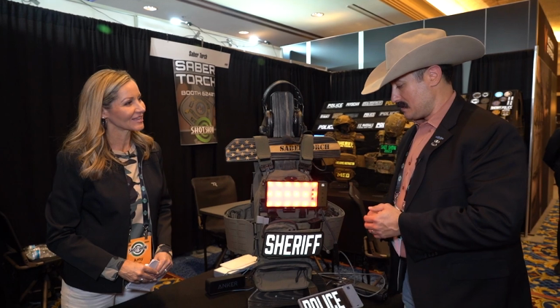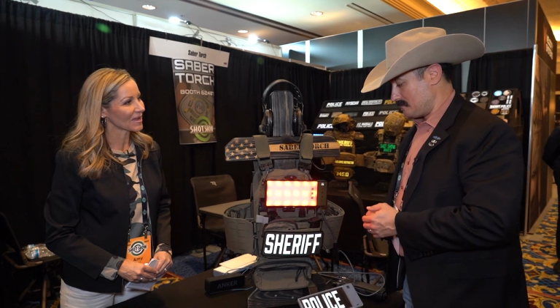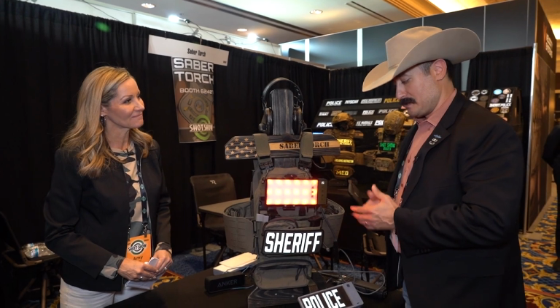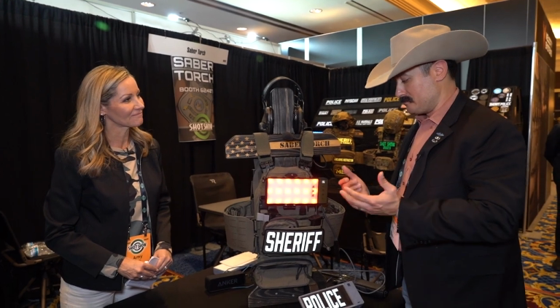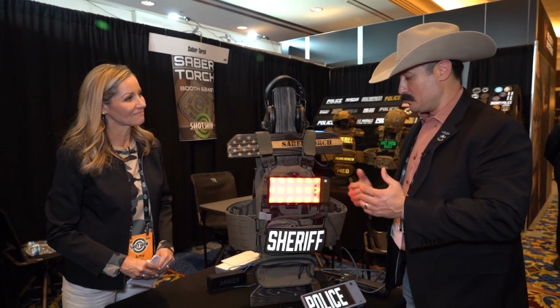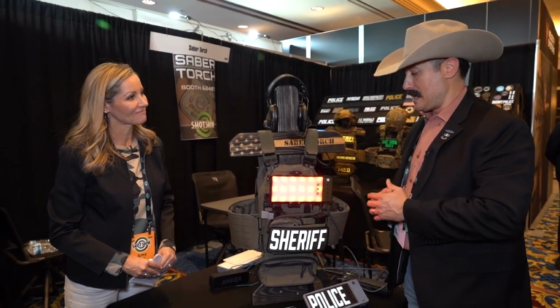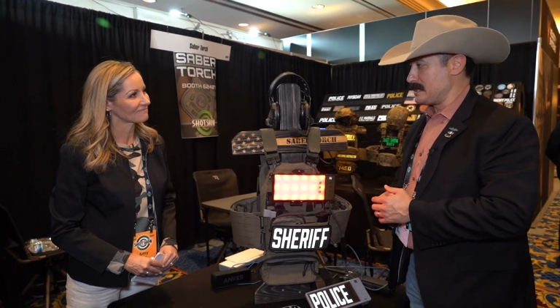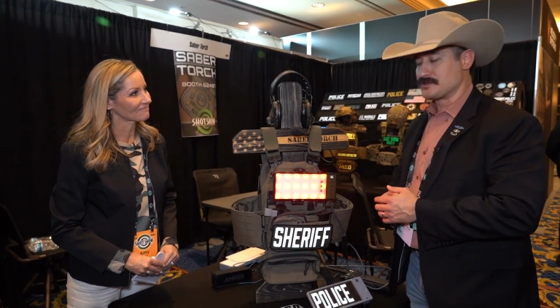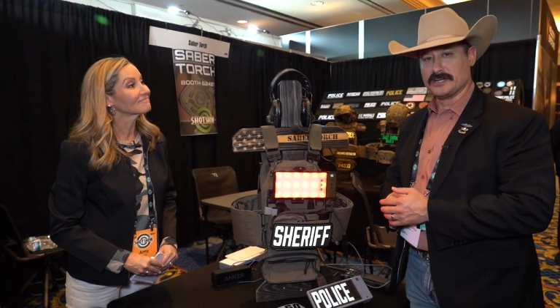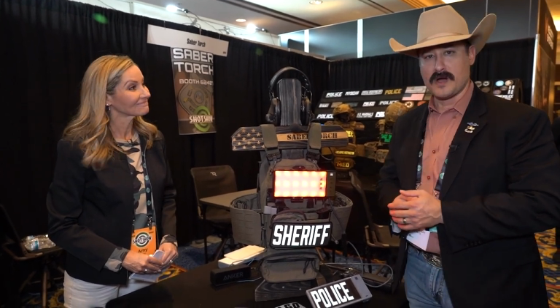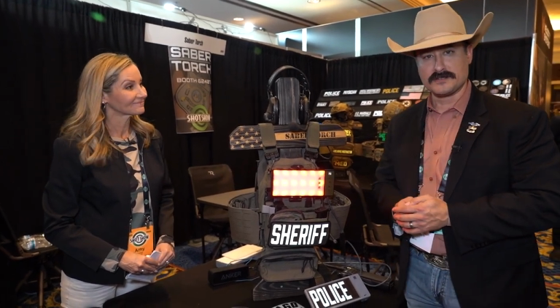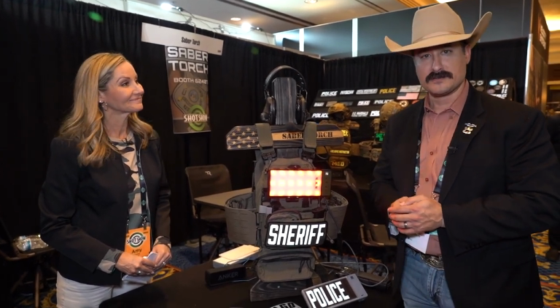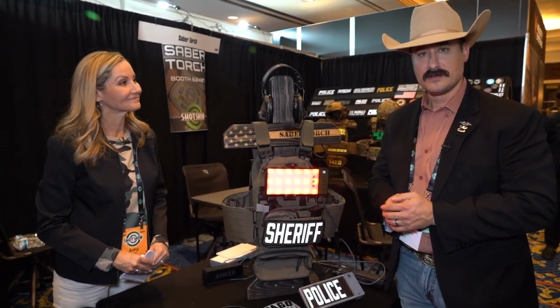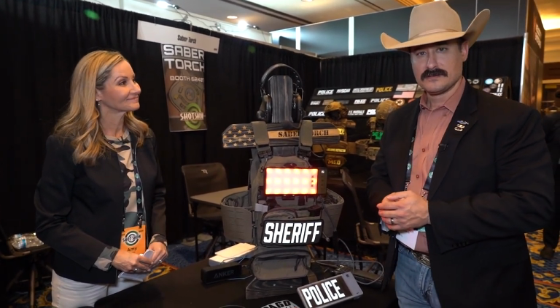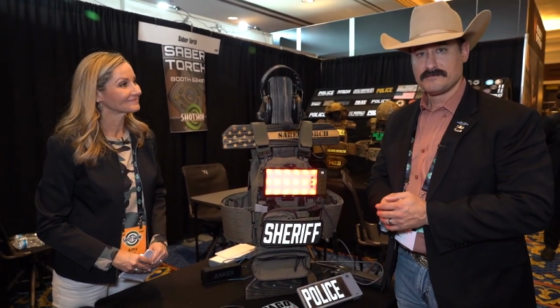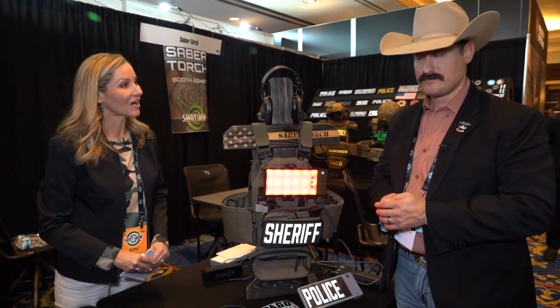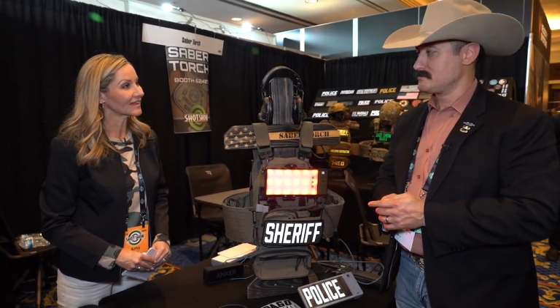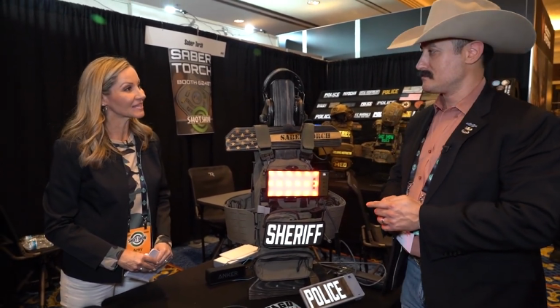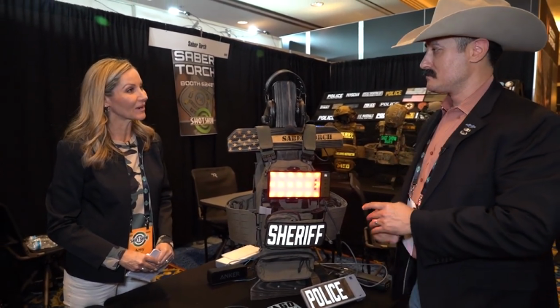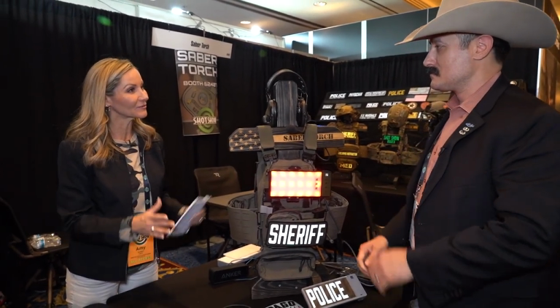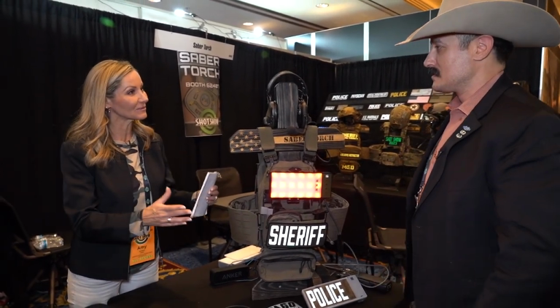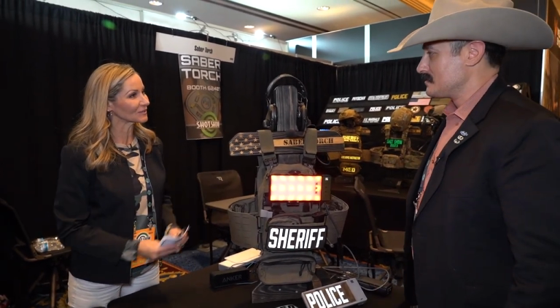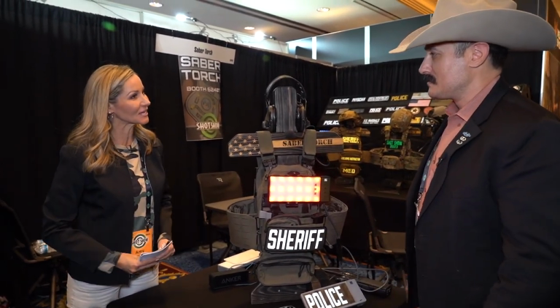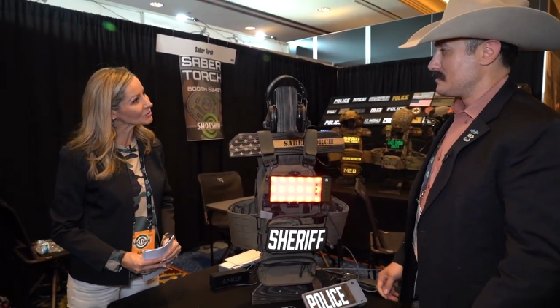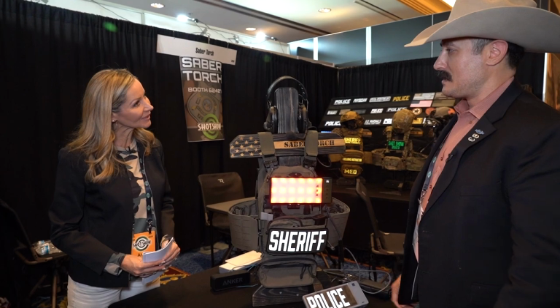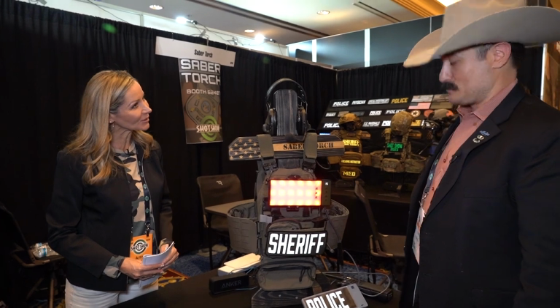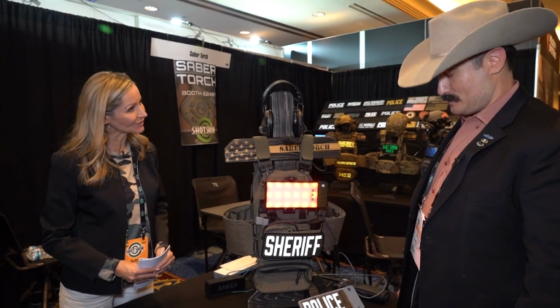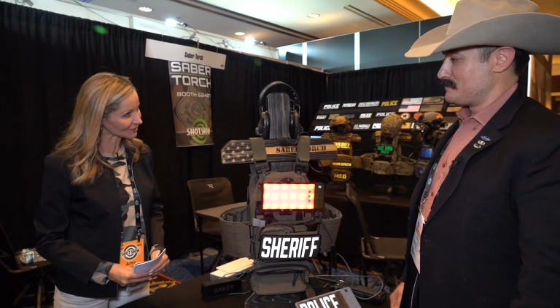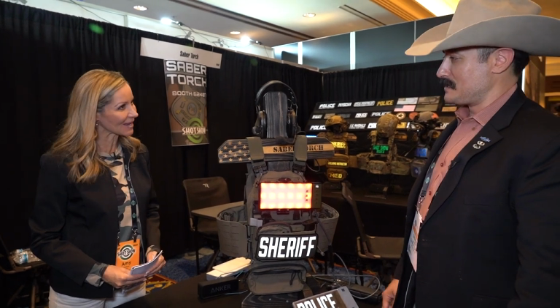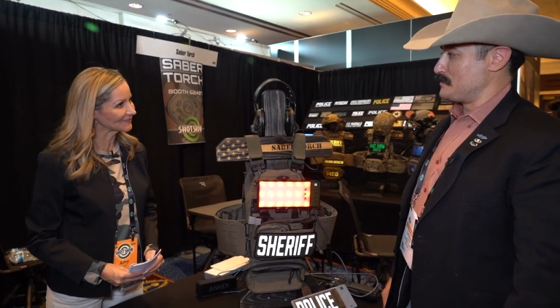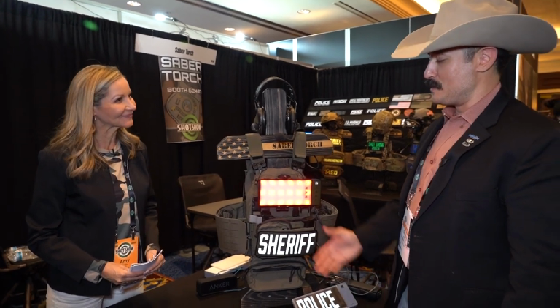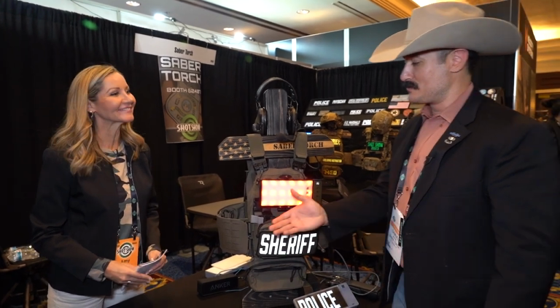Sam Bryant from Sabertorch, thank you so much. We appreciate your time. Thank you very much.